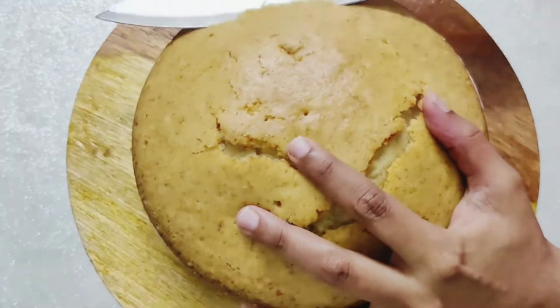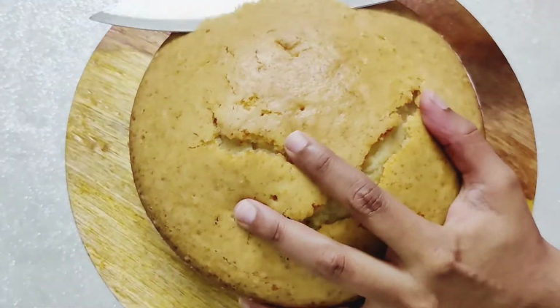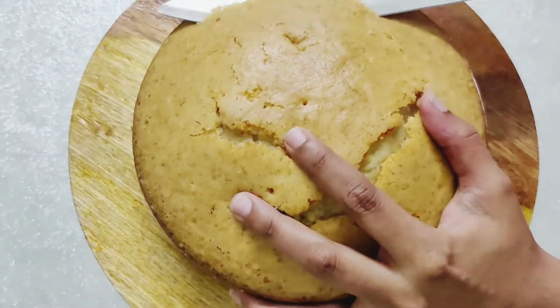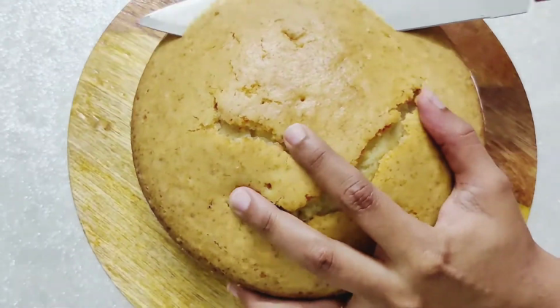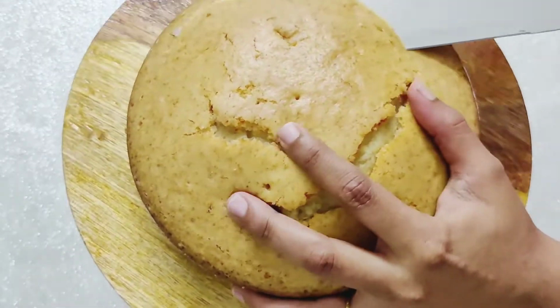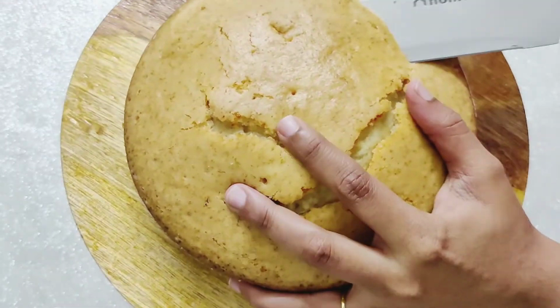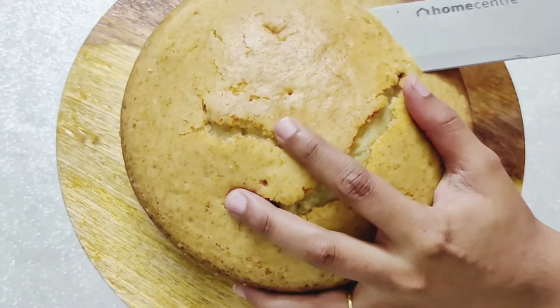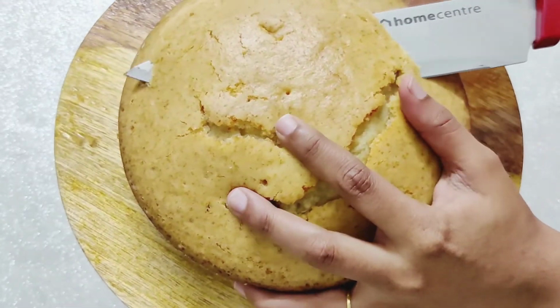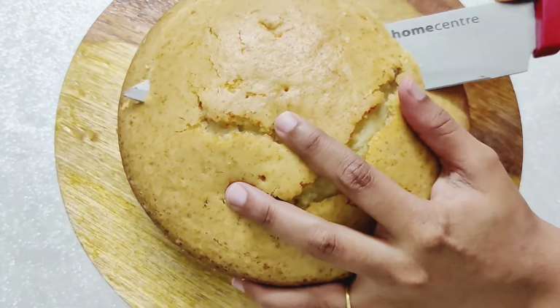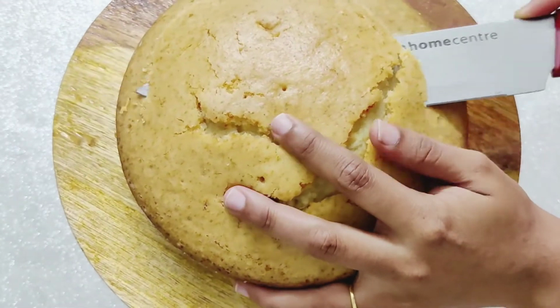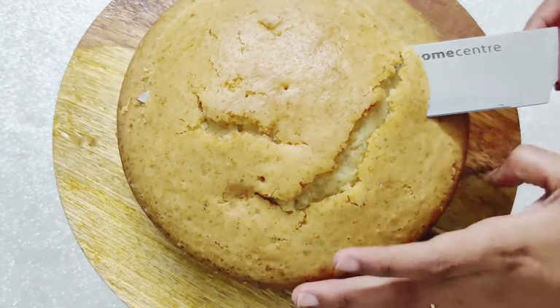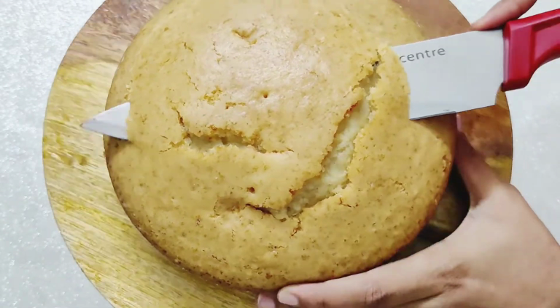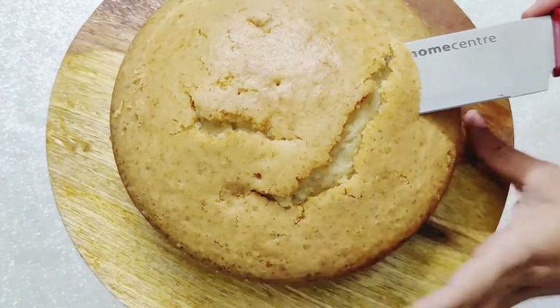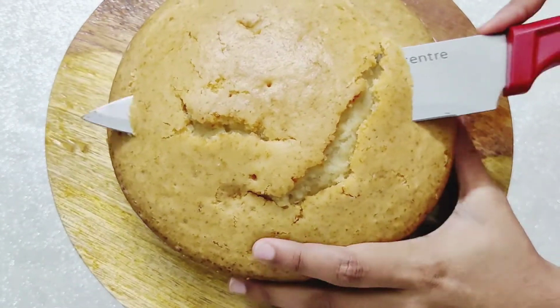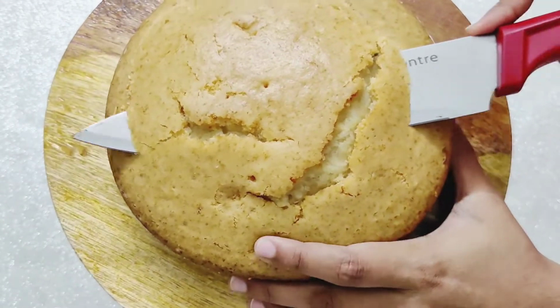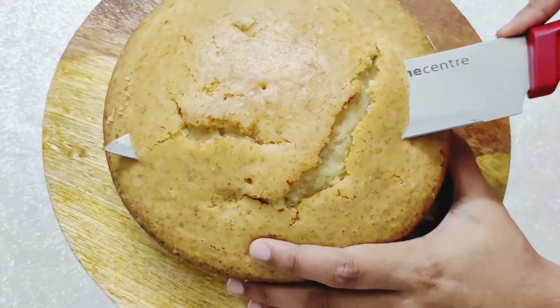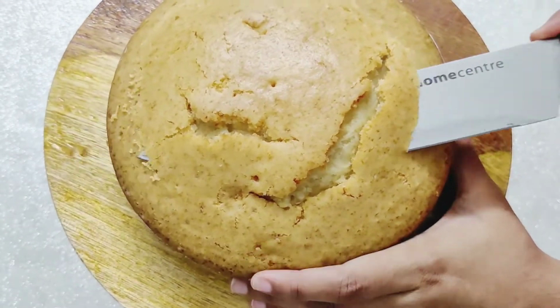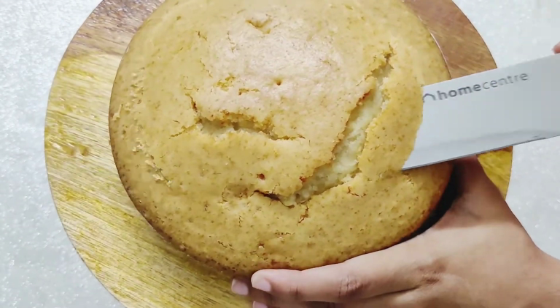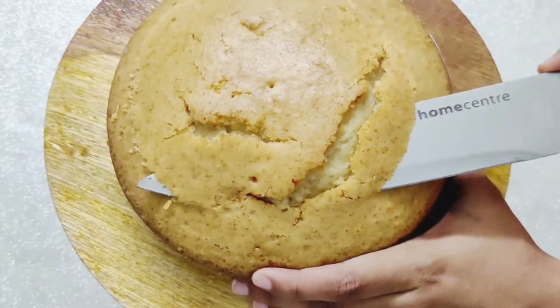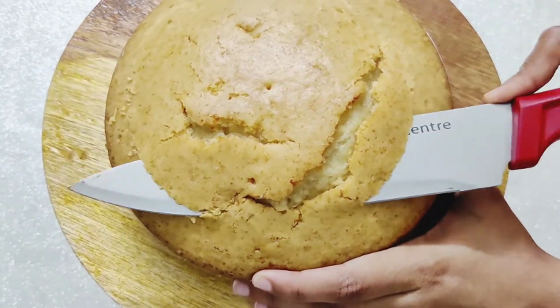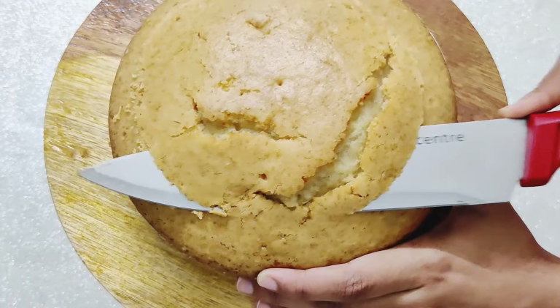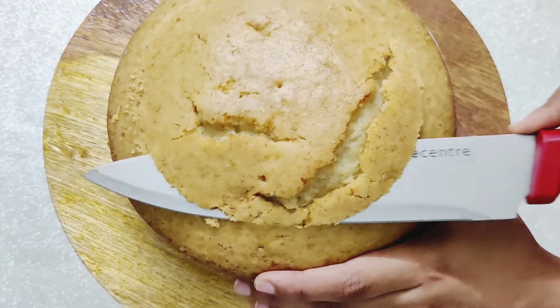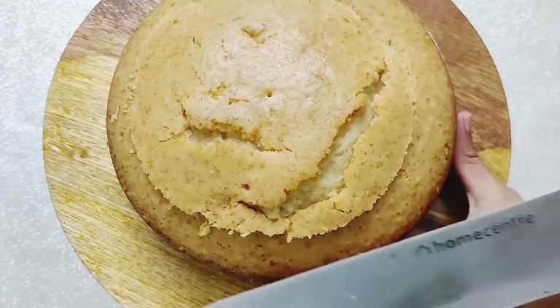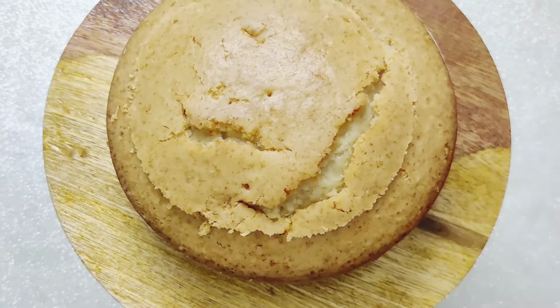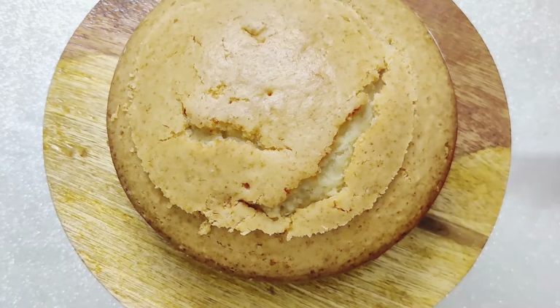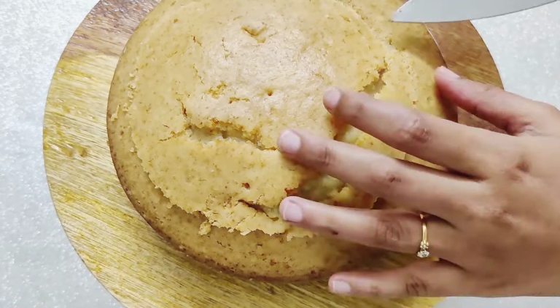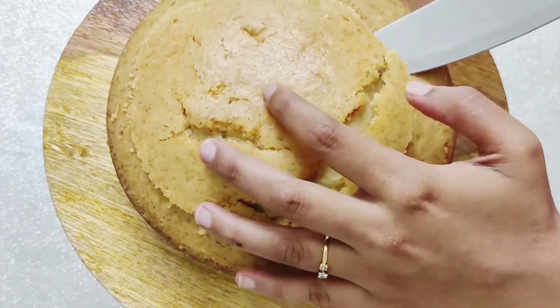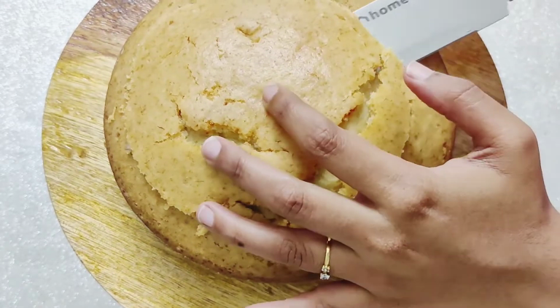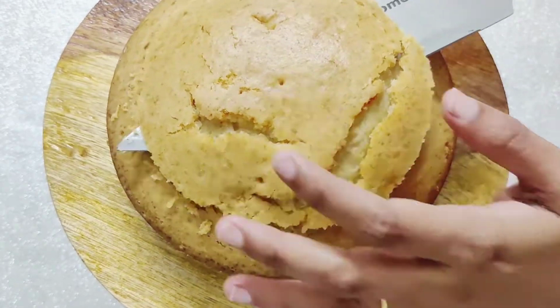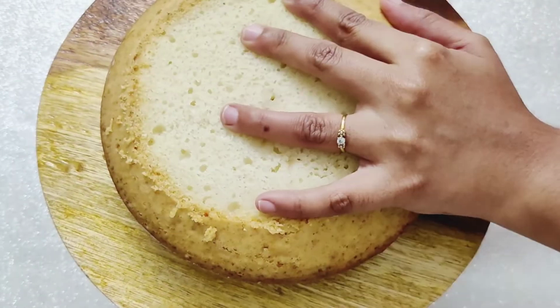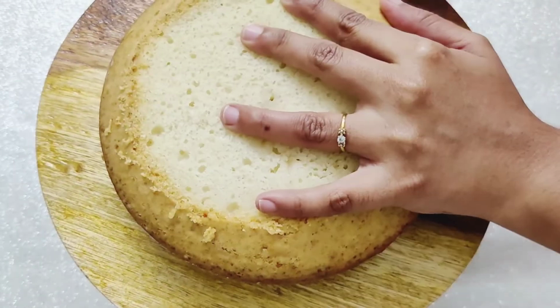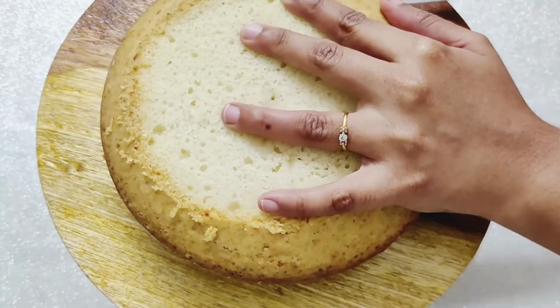Once the cake is cooled completely, level the top and slice the cake into two equal halves.